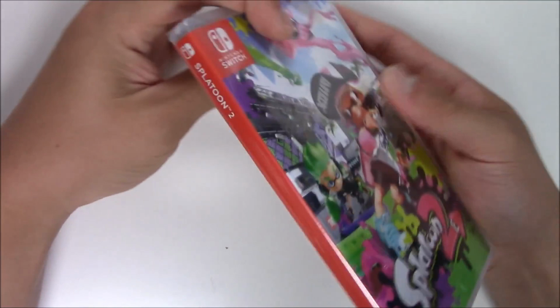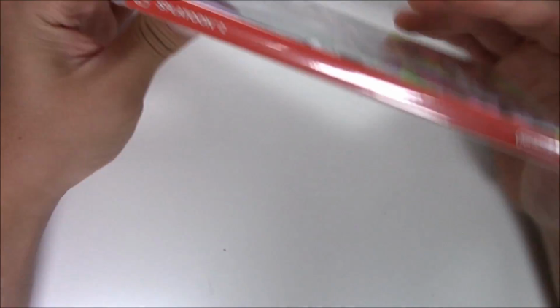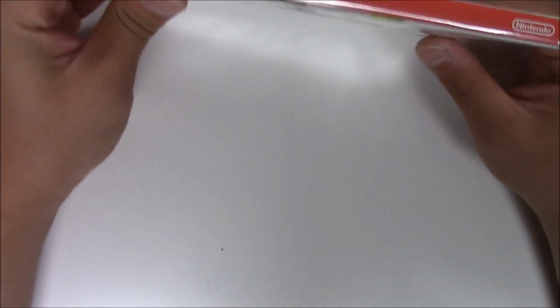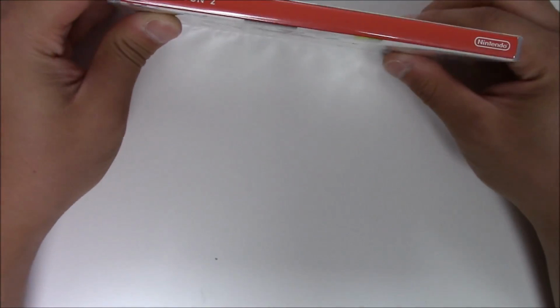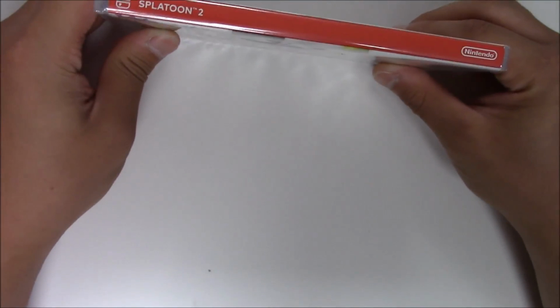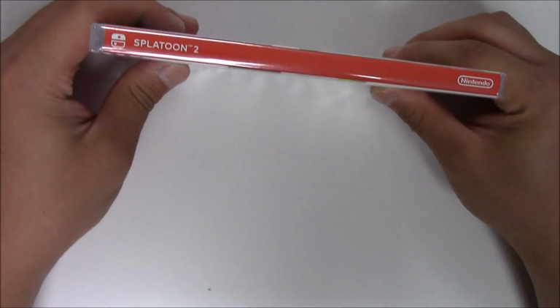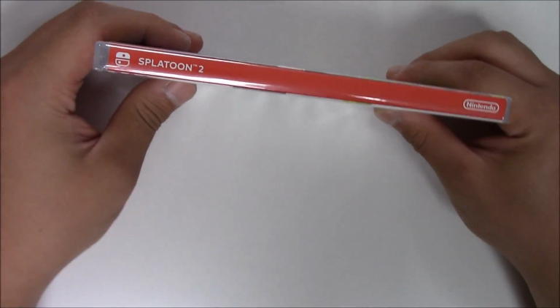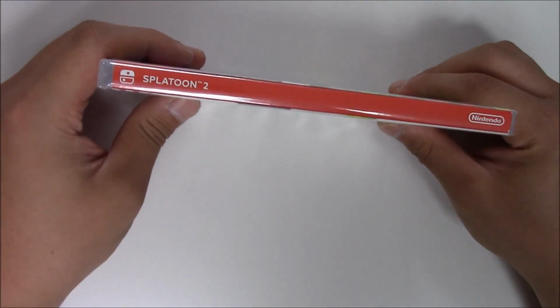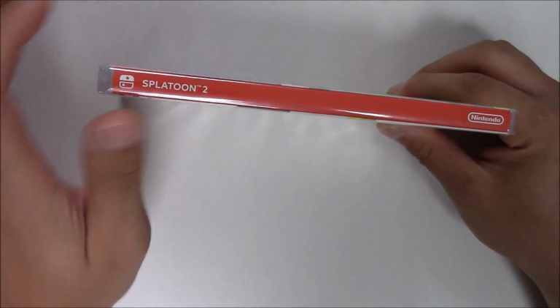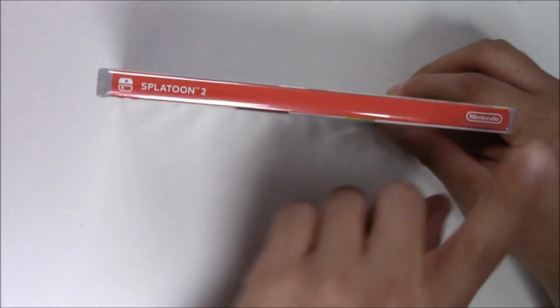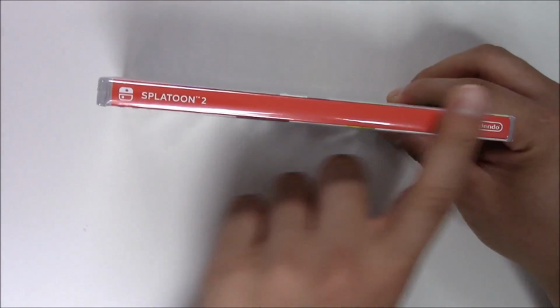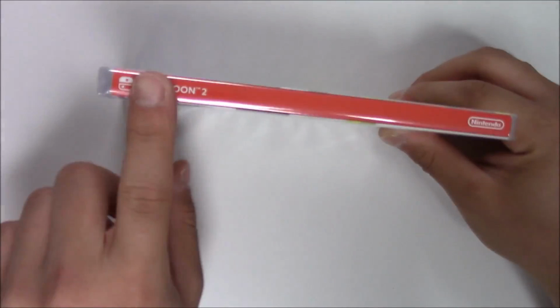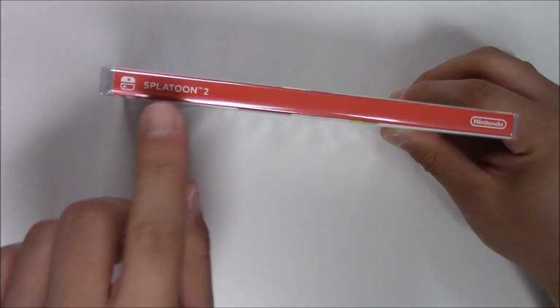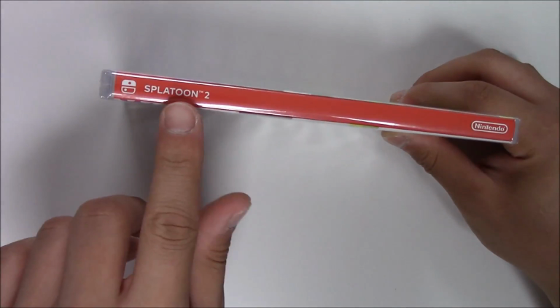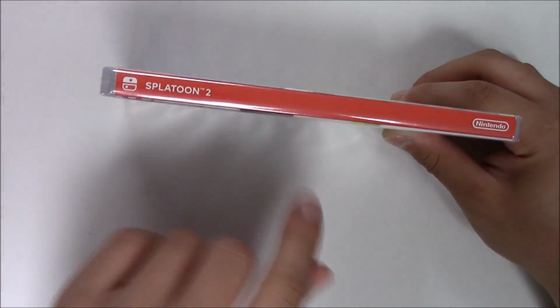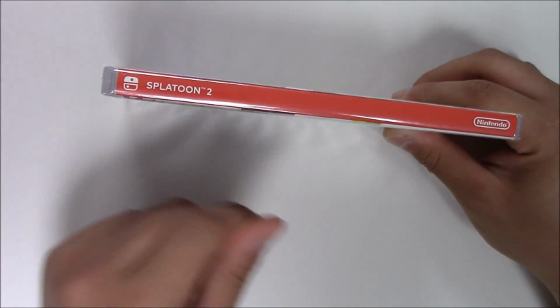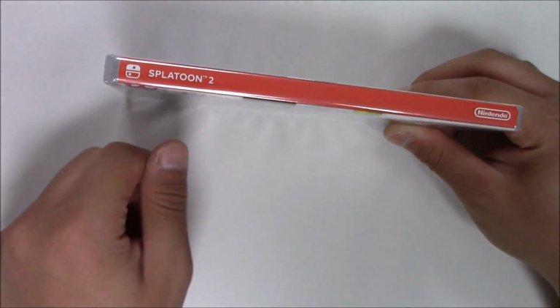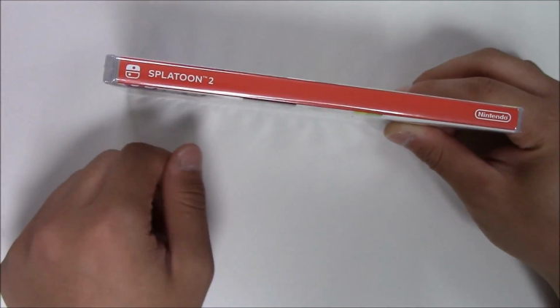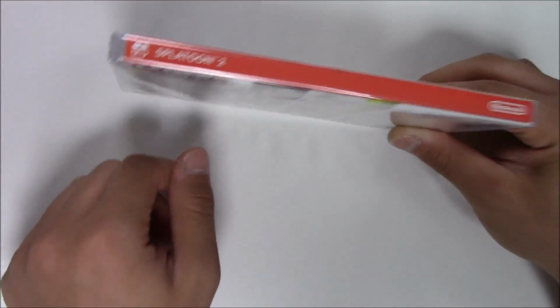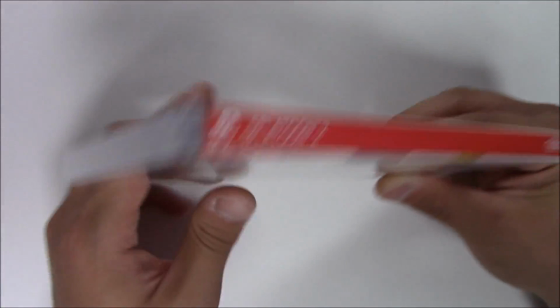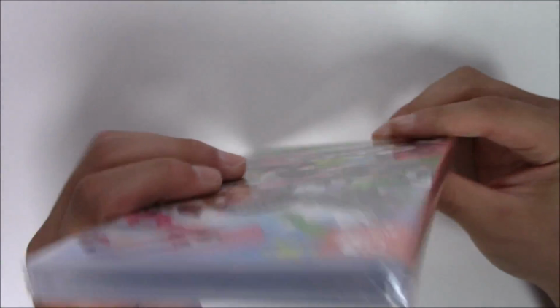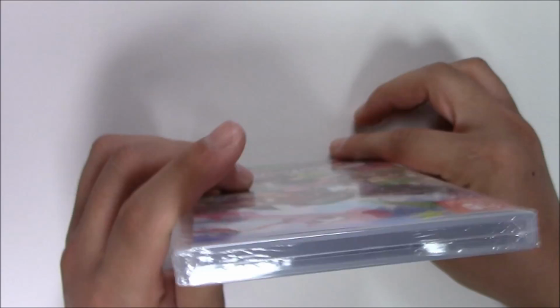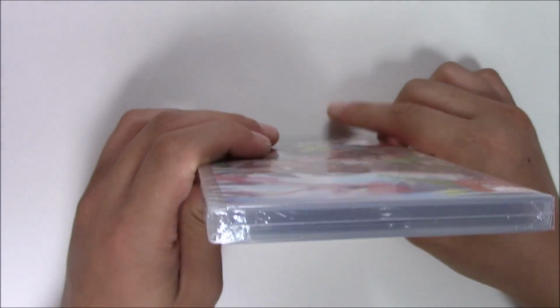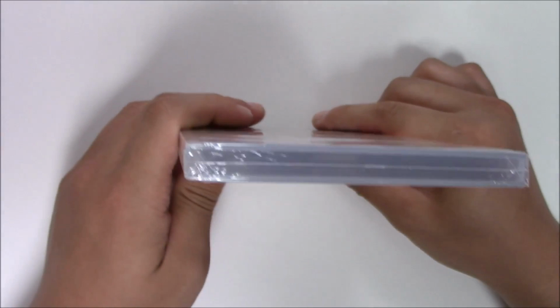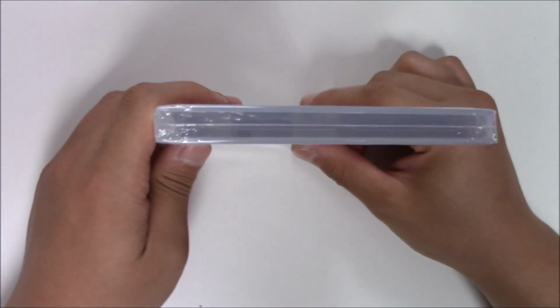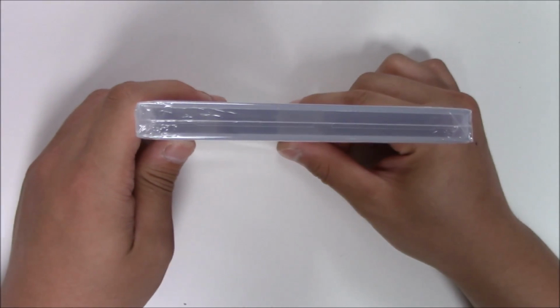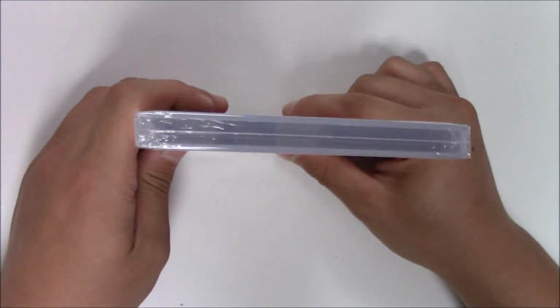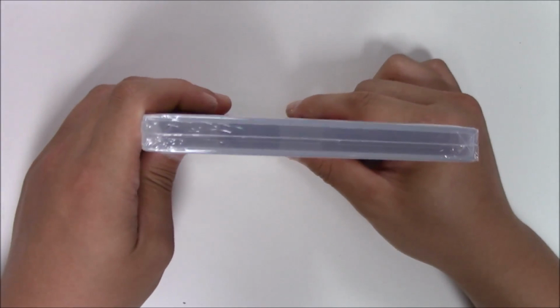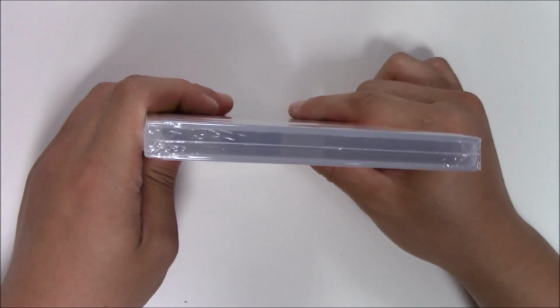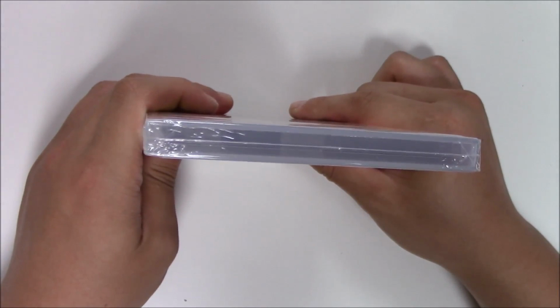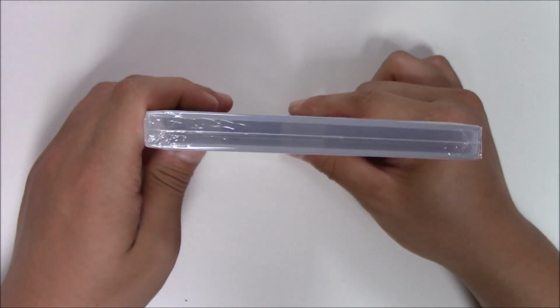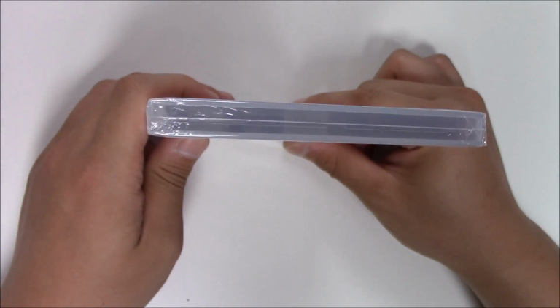Moving over to the spine, of course Nintendo Switch having a solid red background with the white logo. Moving over to the top, this copy in front of me is a Y-fold copy.